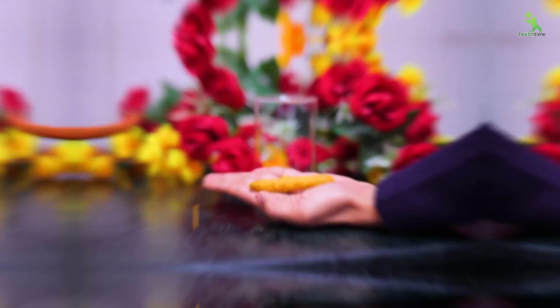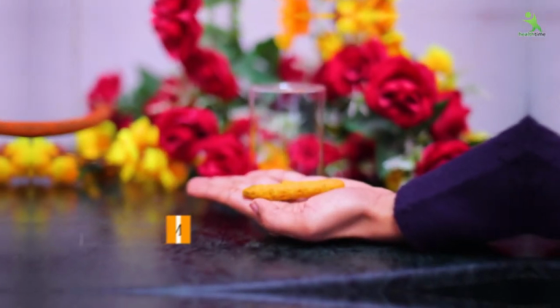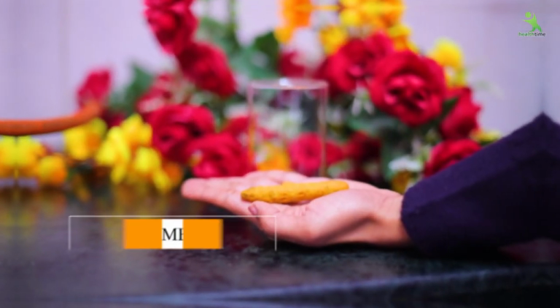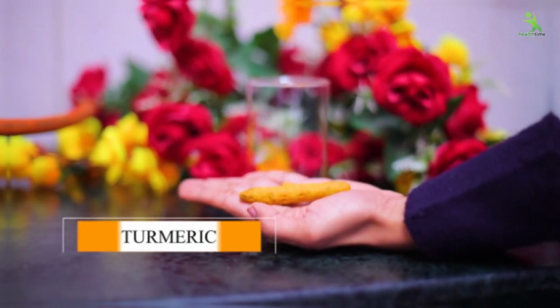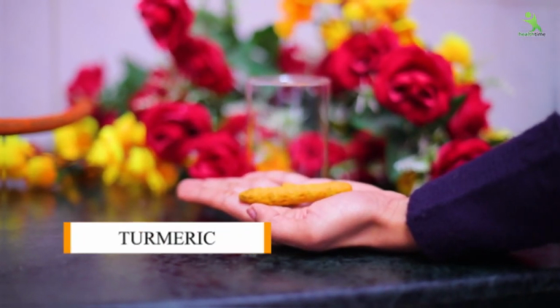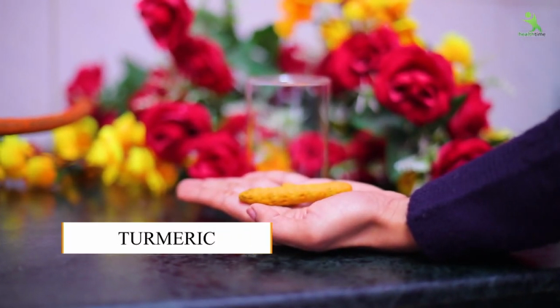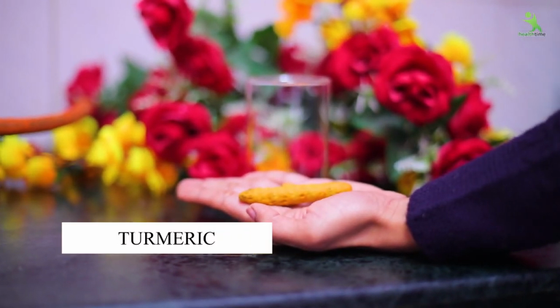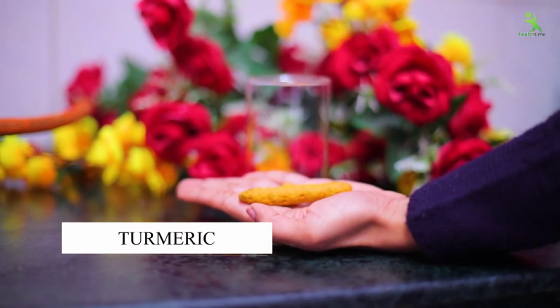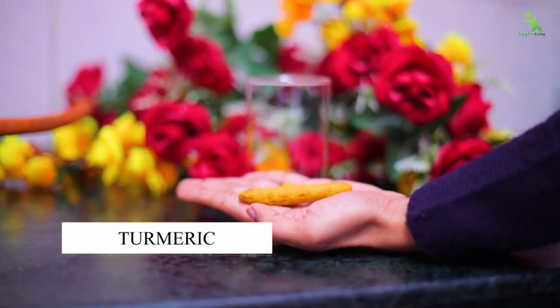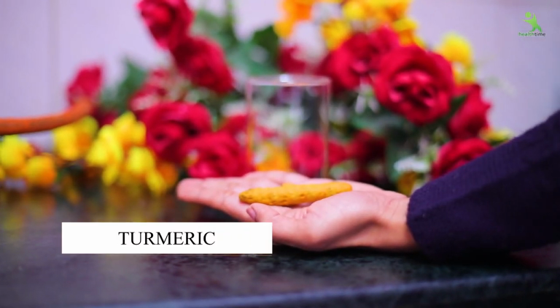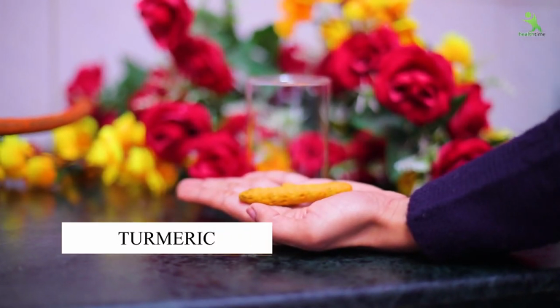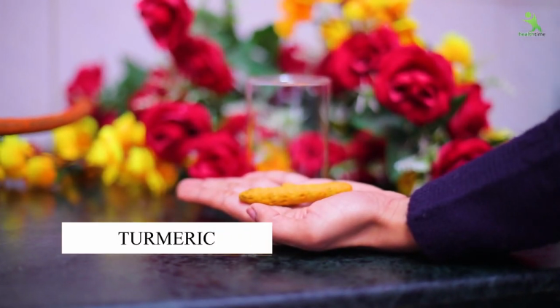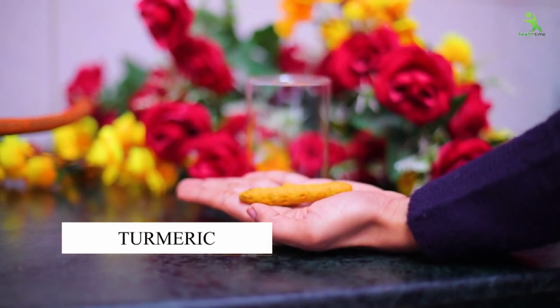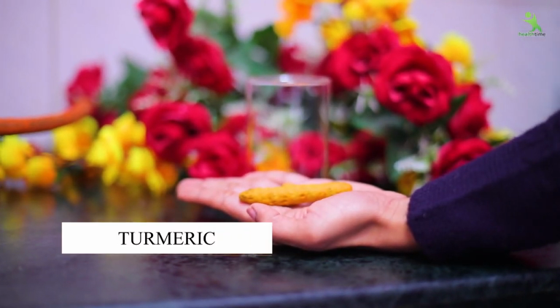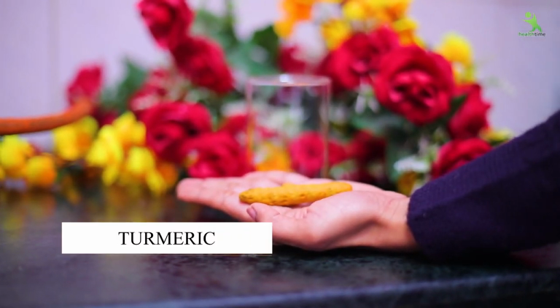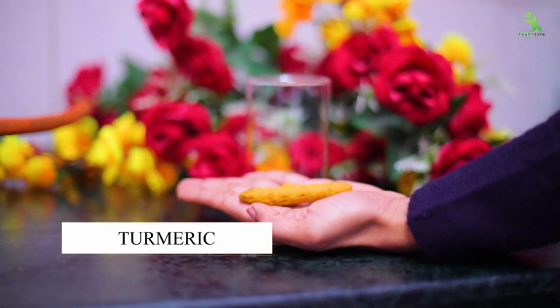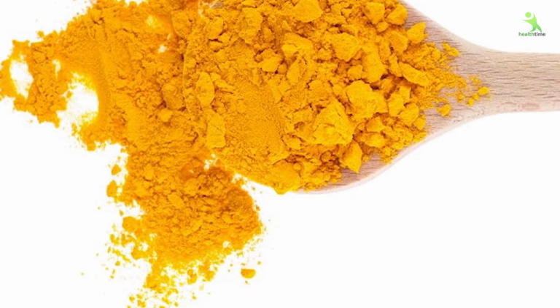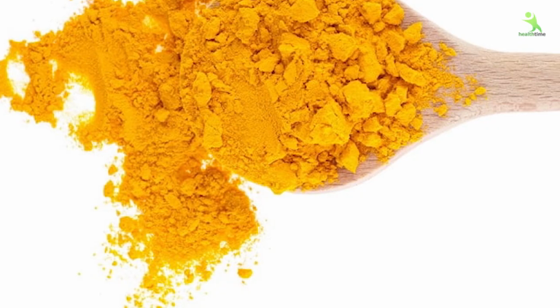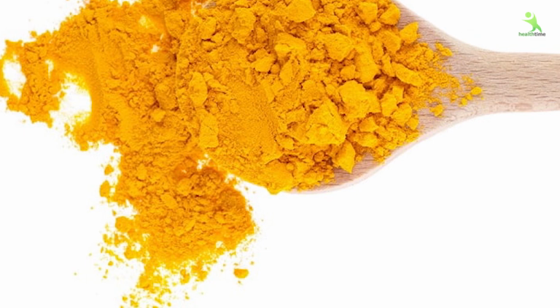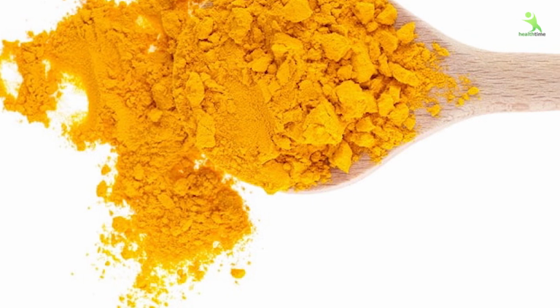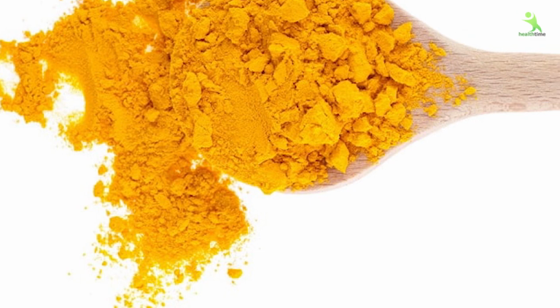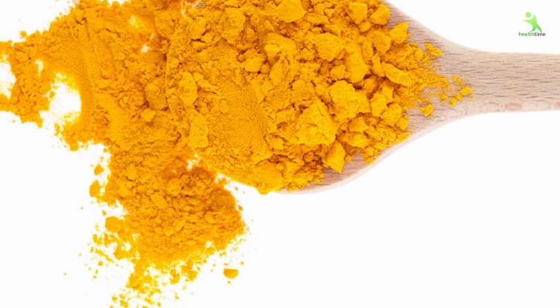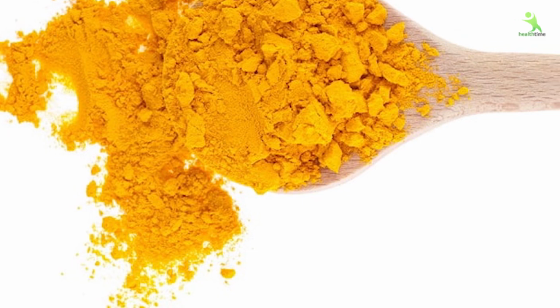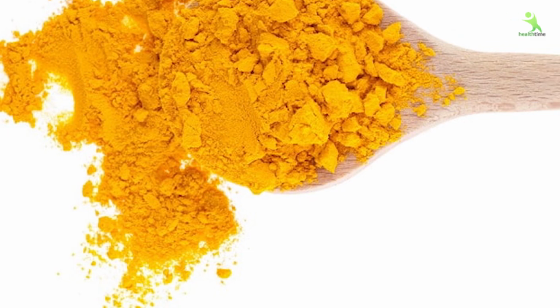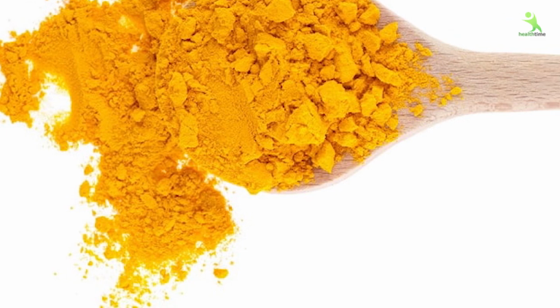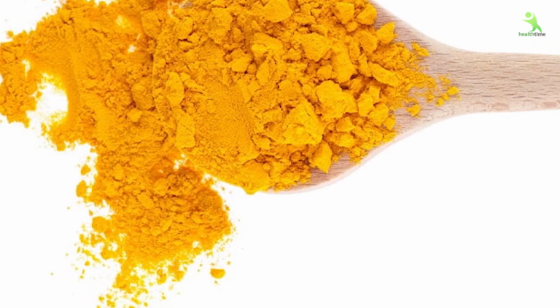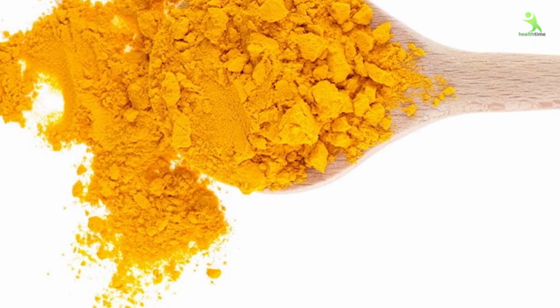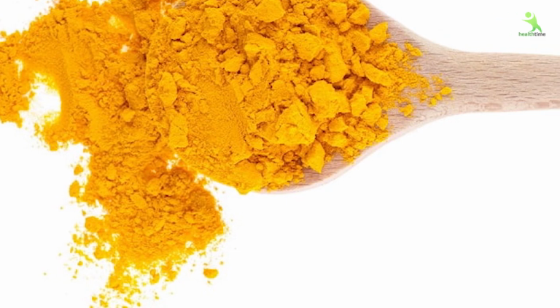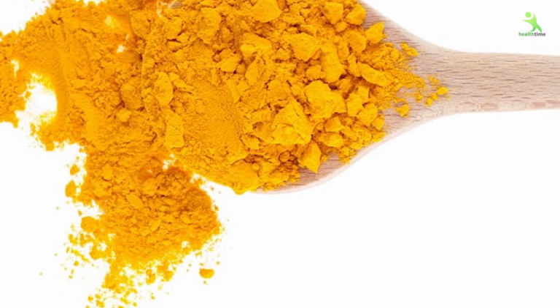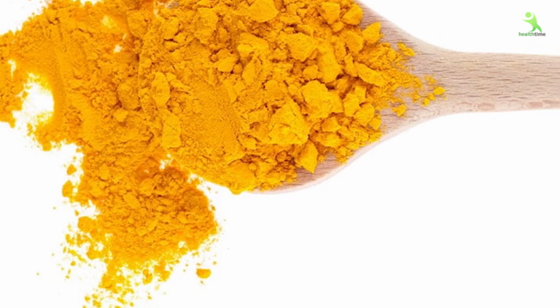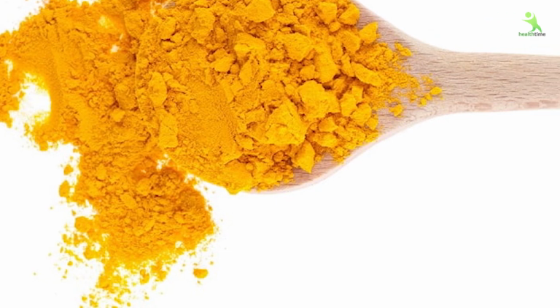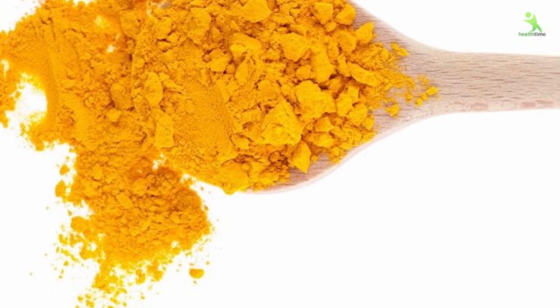Our fourth ingredient is haldi. You will not take haldi from the kitchen.